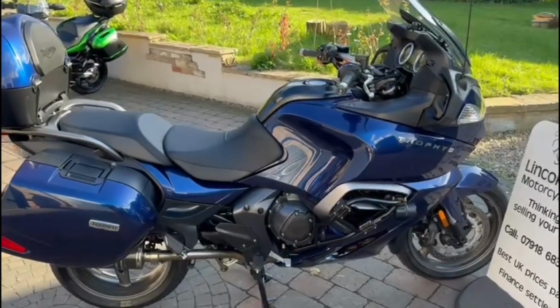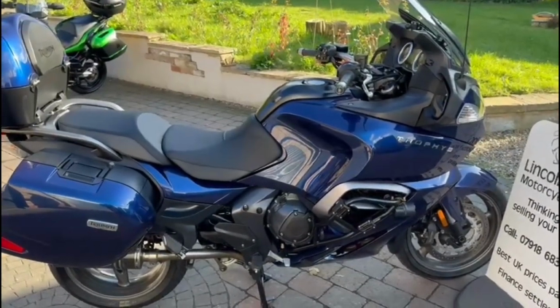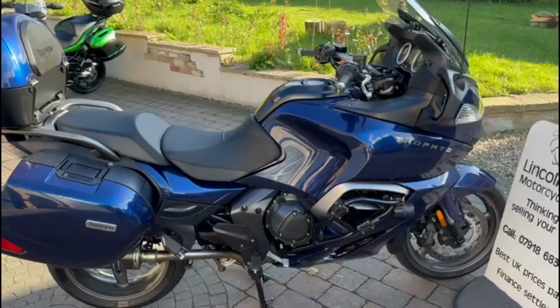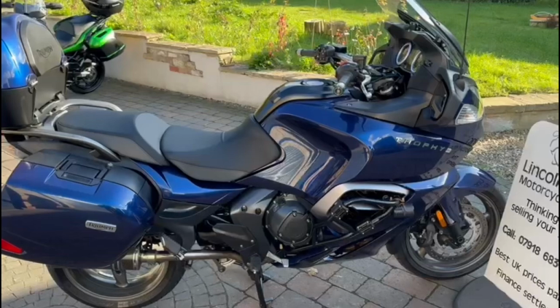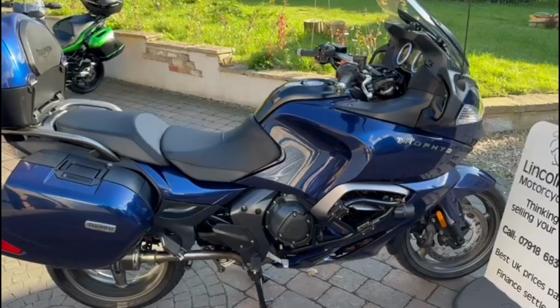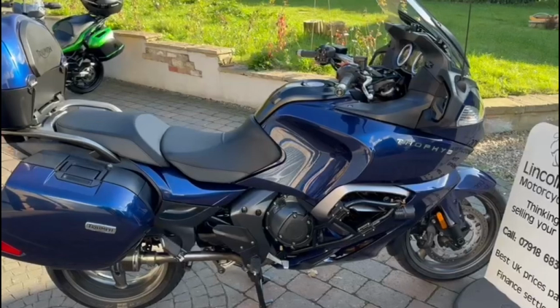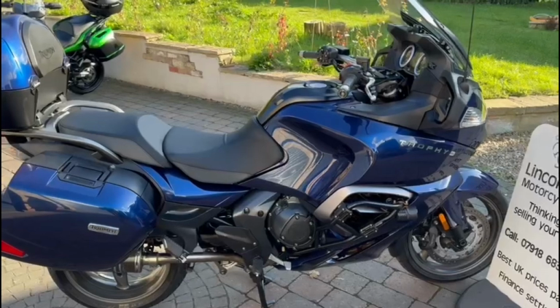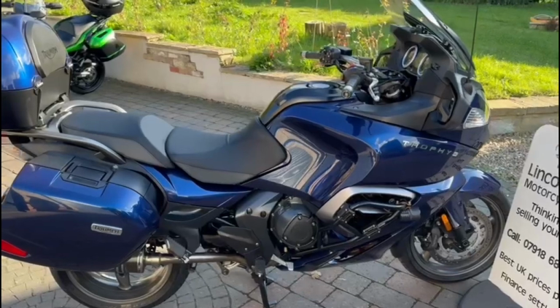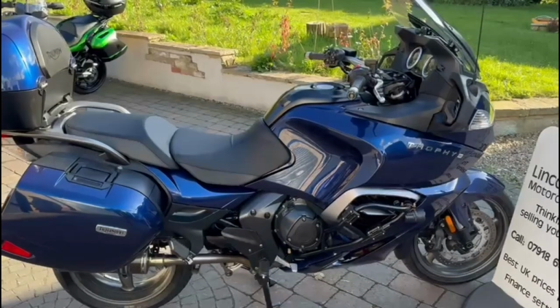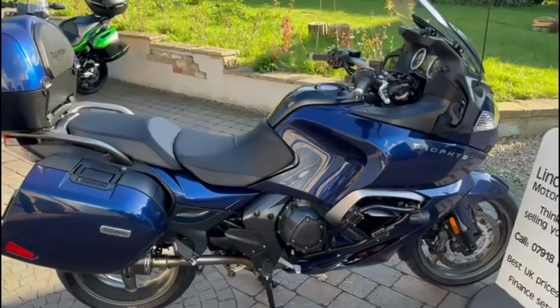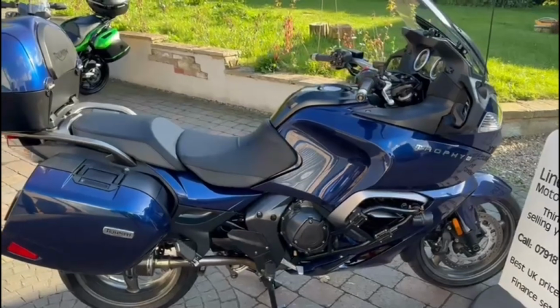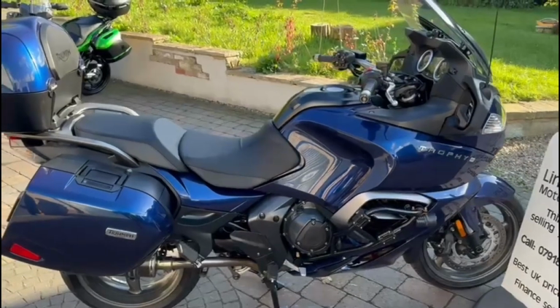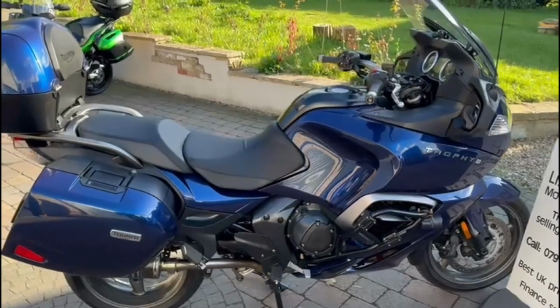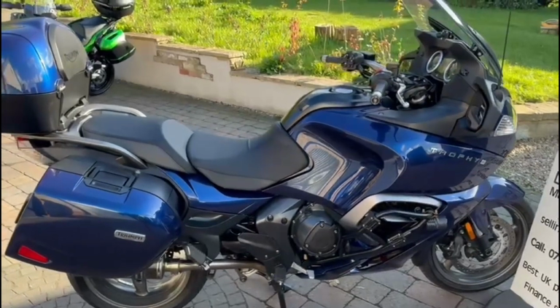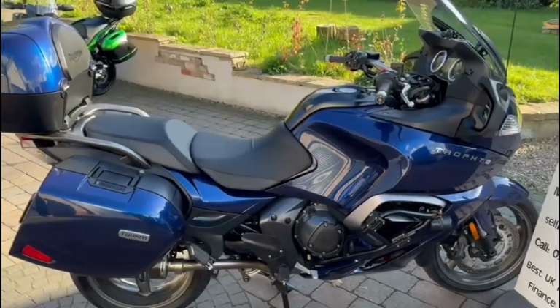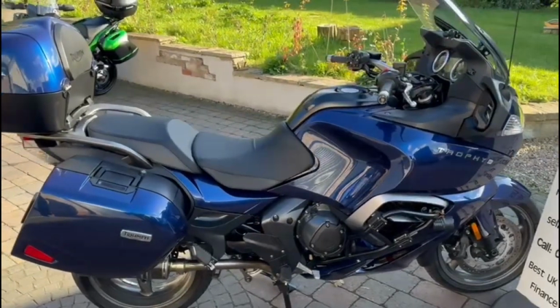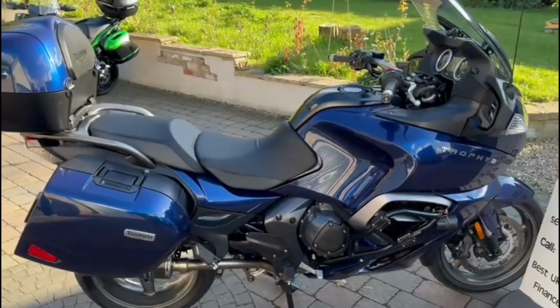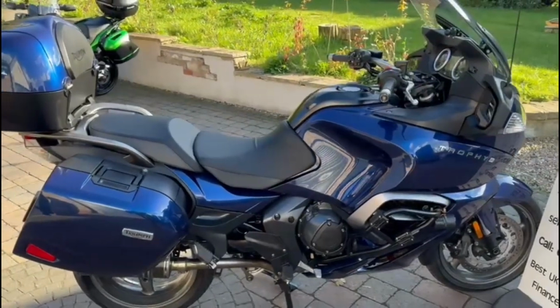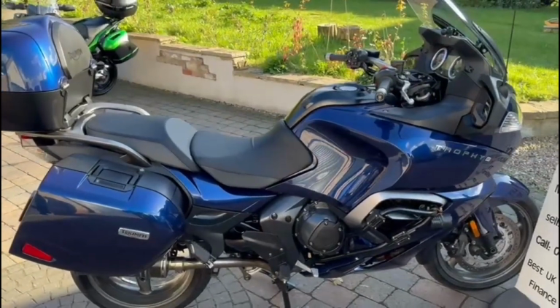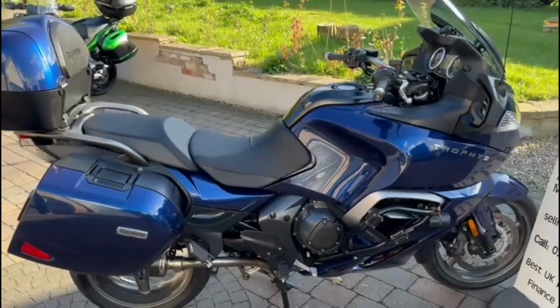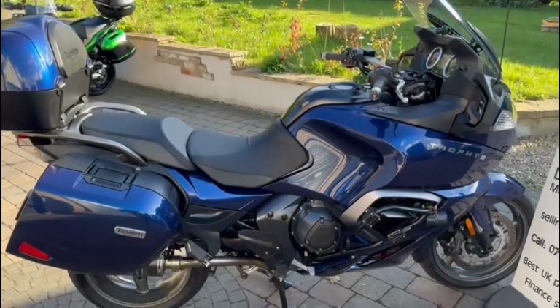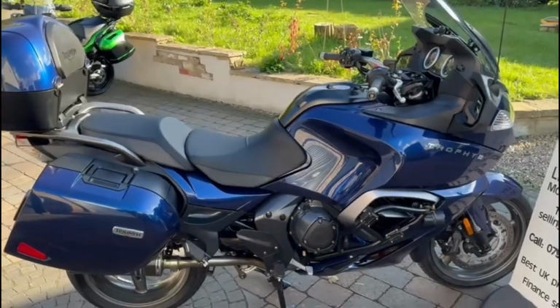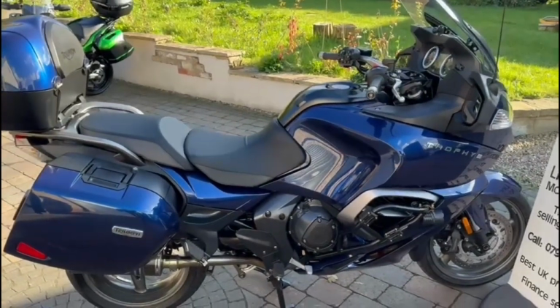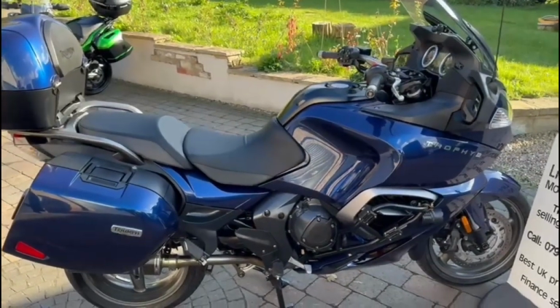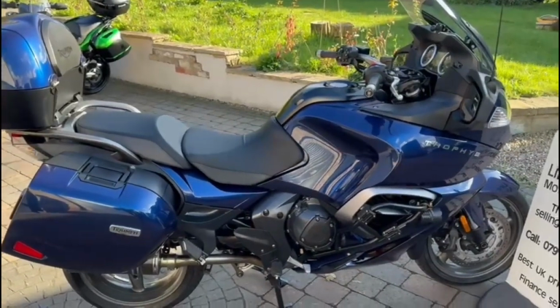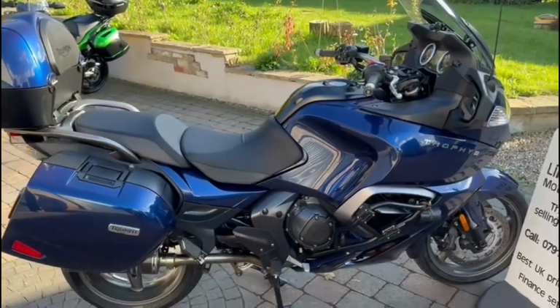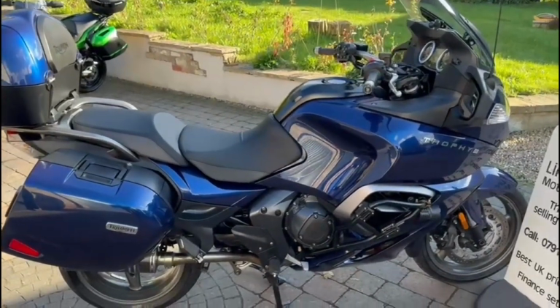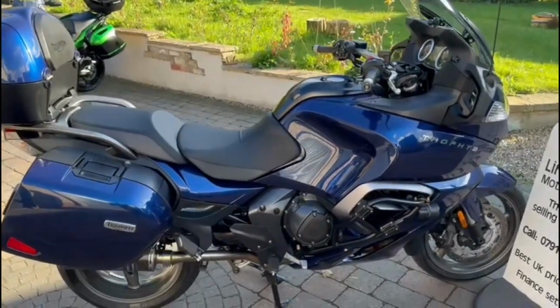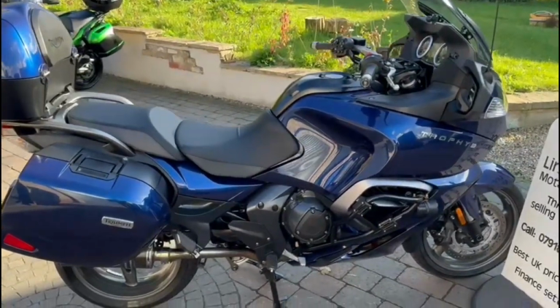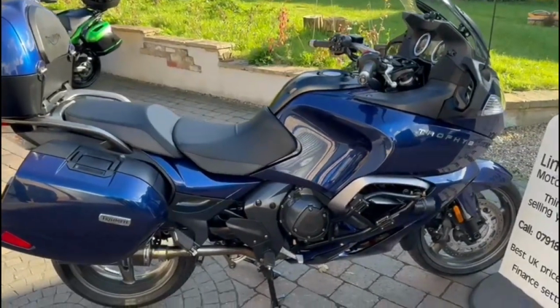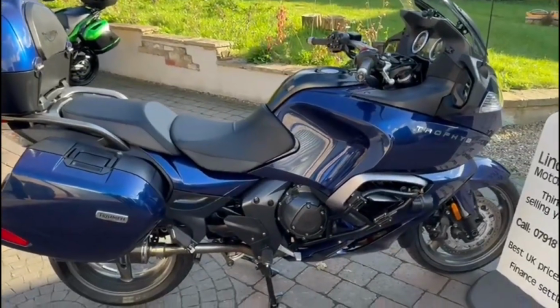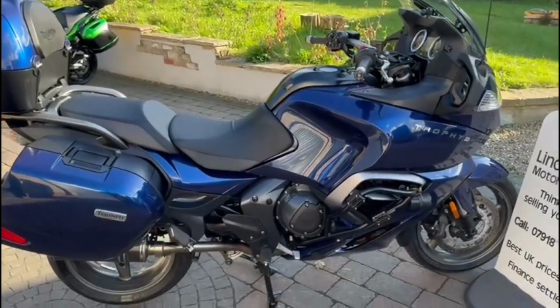To use our catchphrase, you will struggle to find a better value bike.